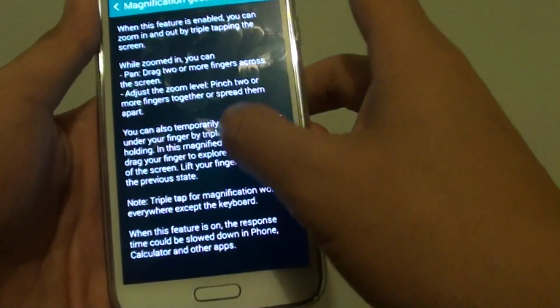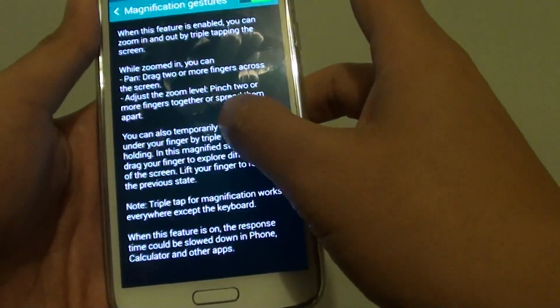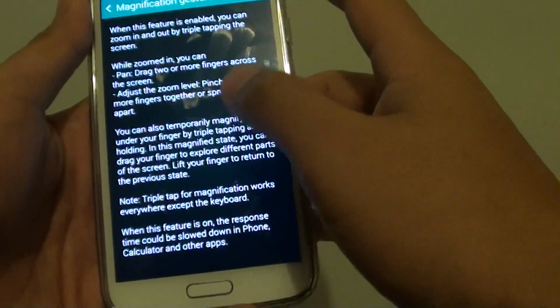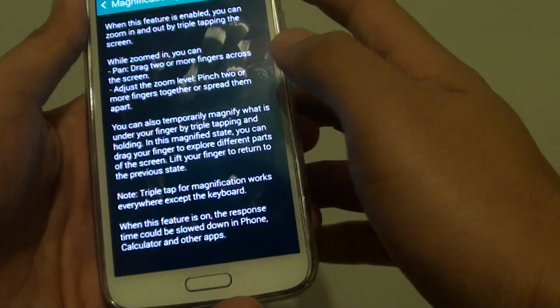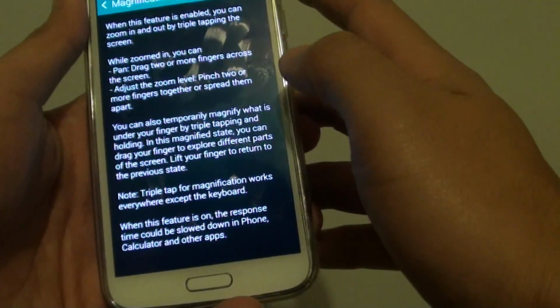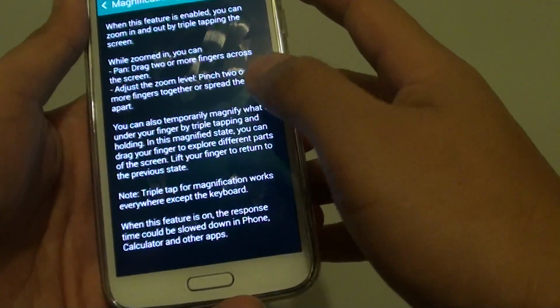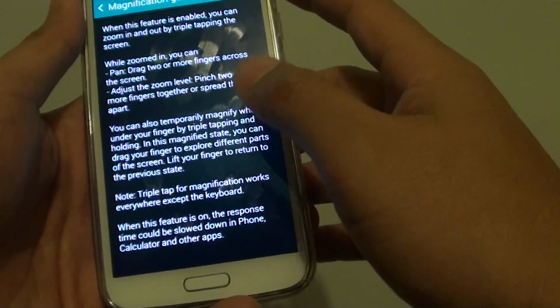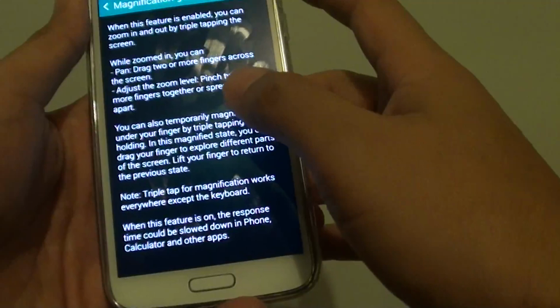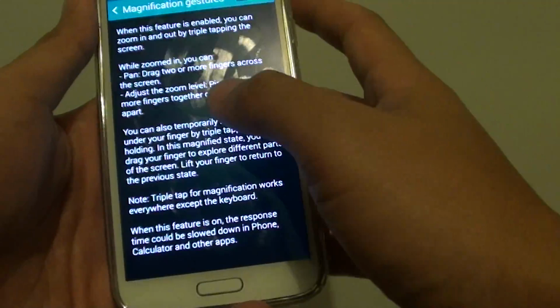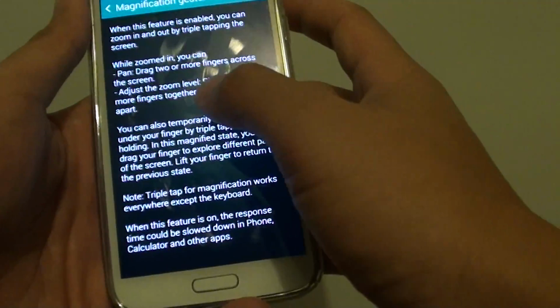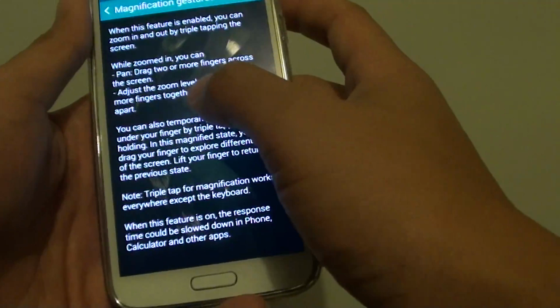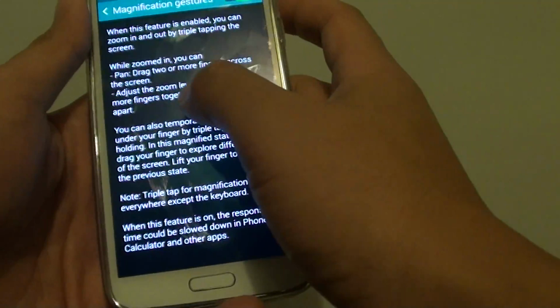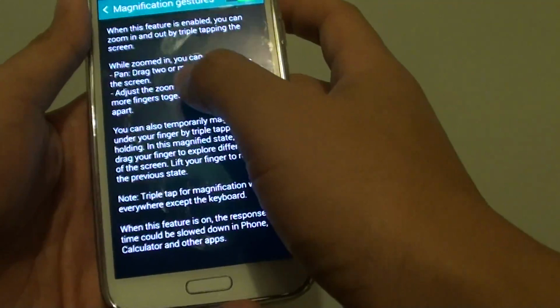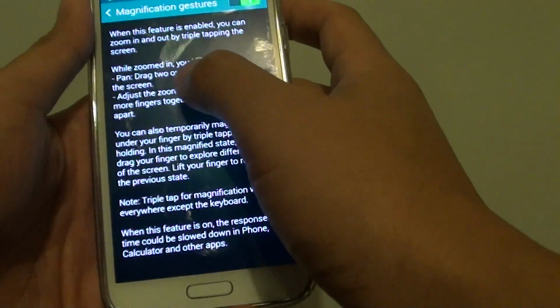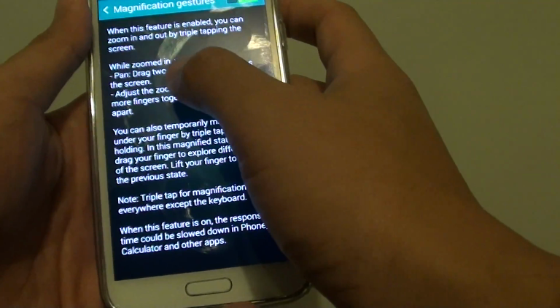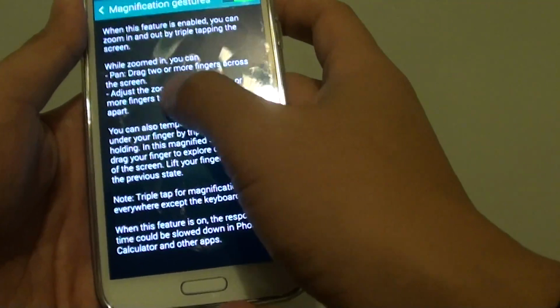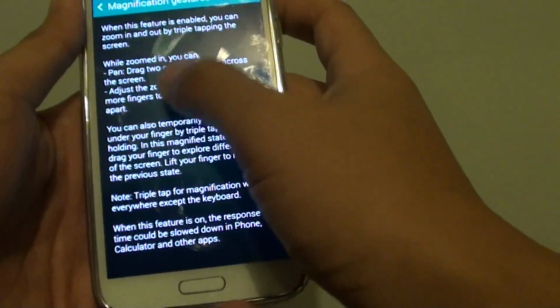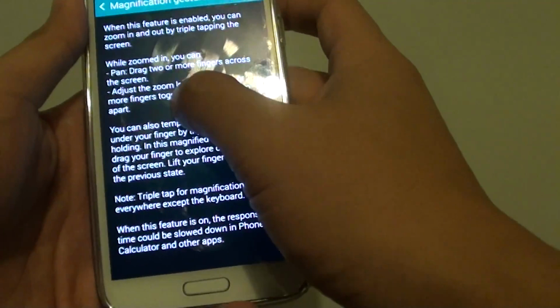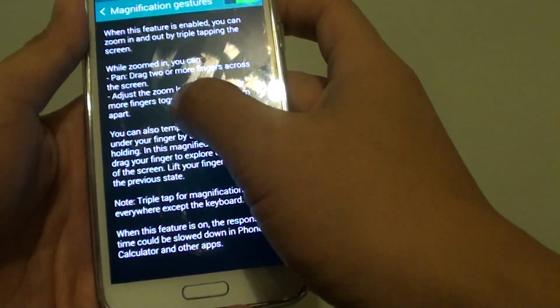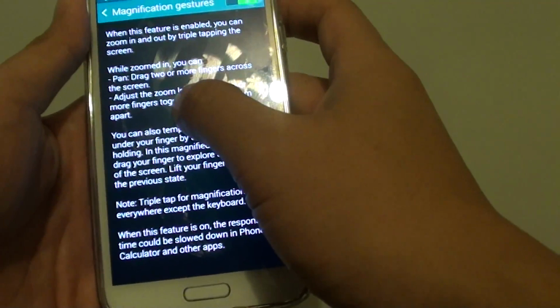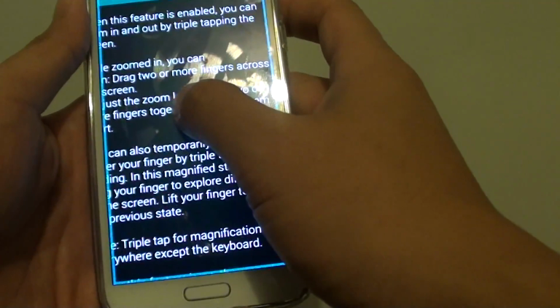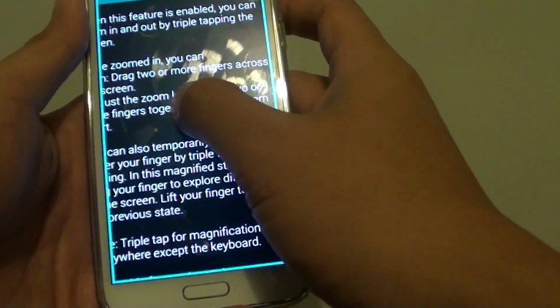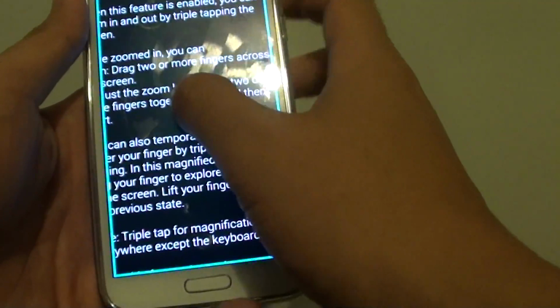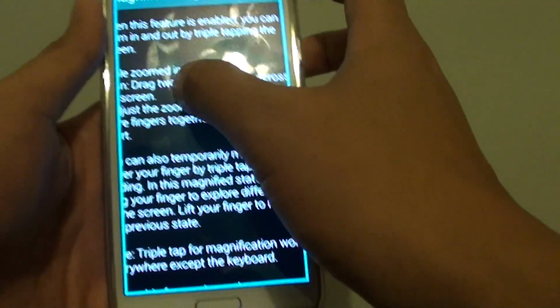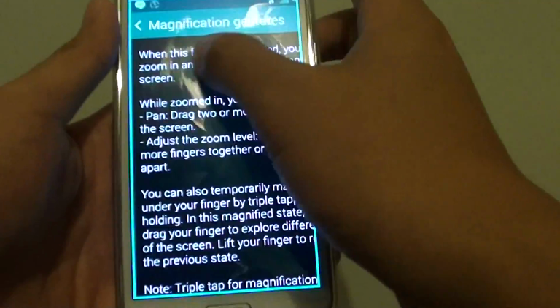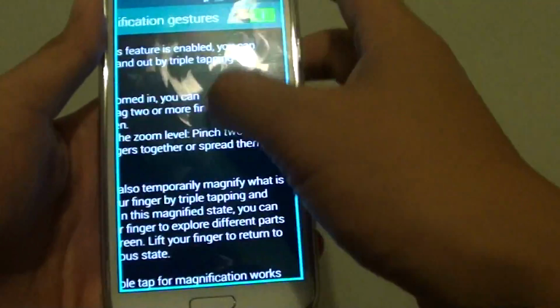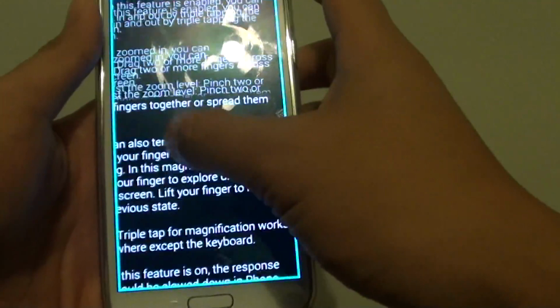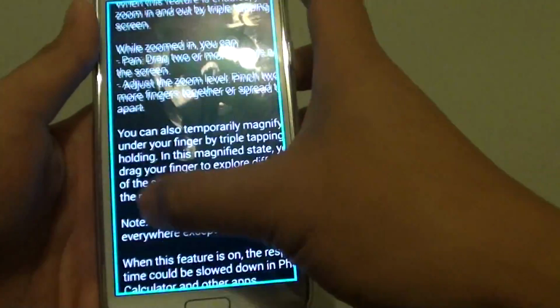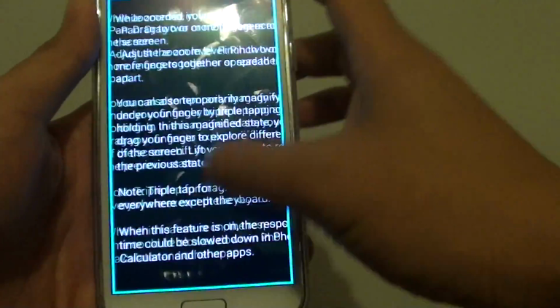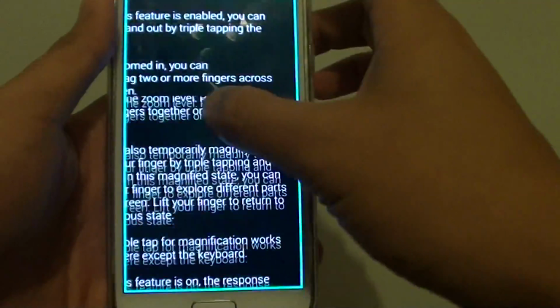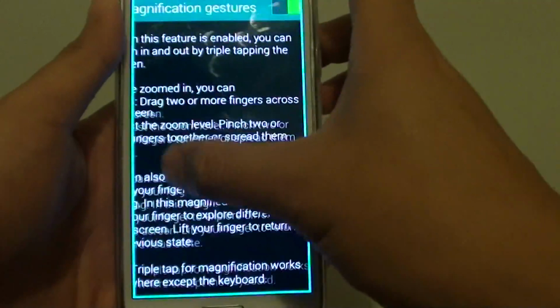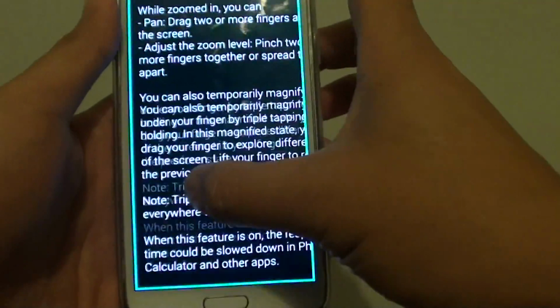You can also tap and hold — tap 3 times and hold your hand like this, and from here you can move around the screen.